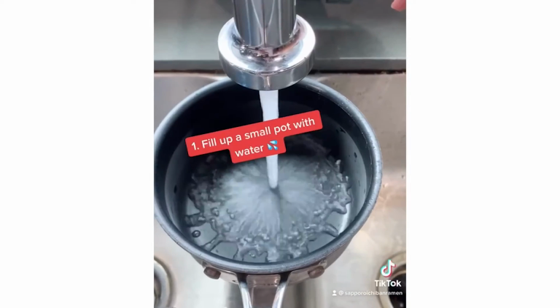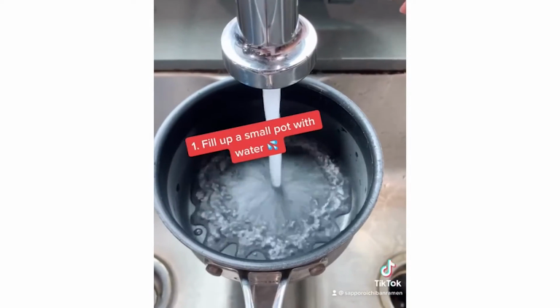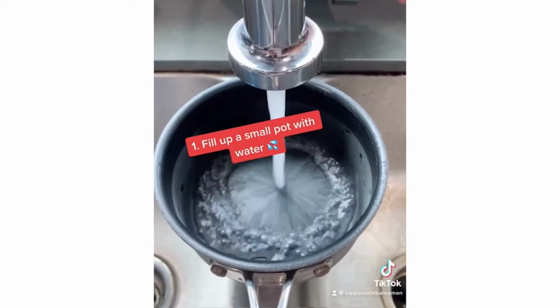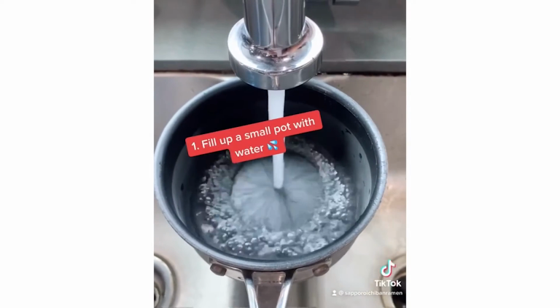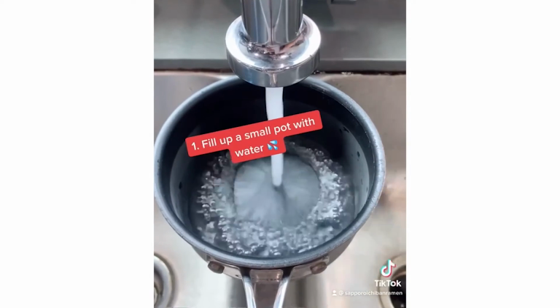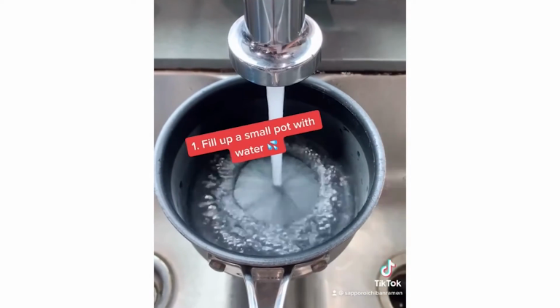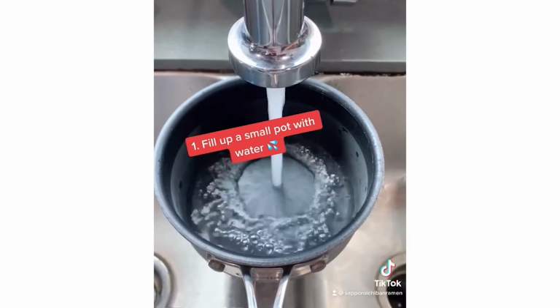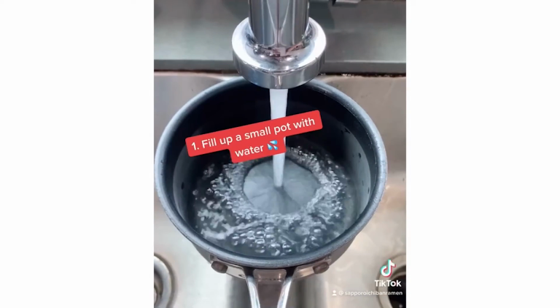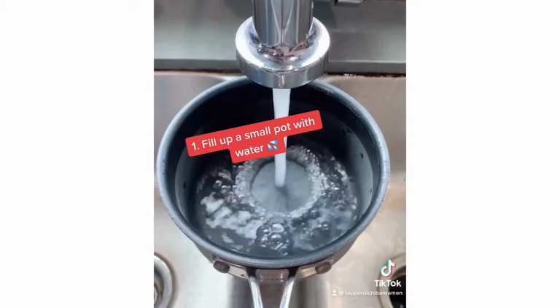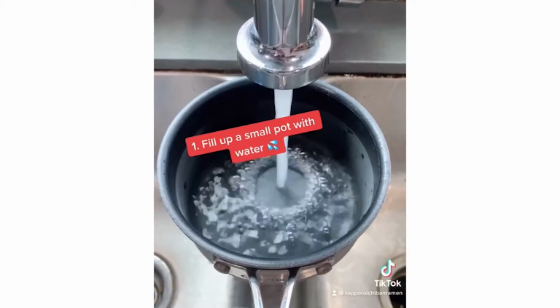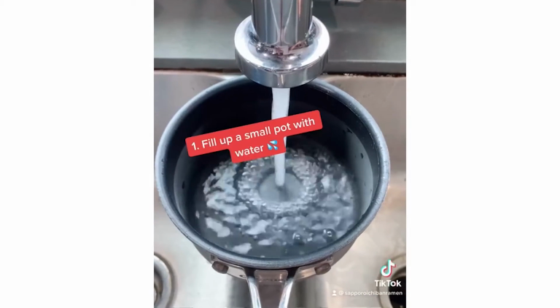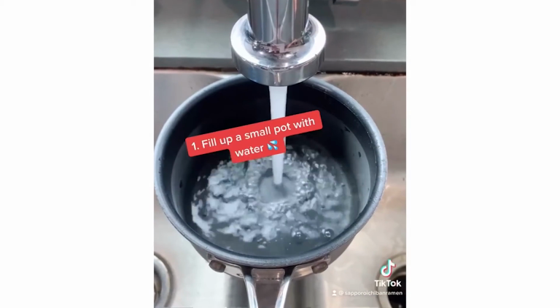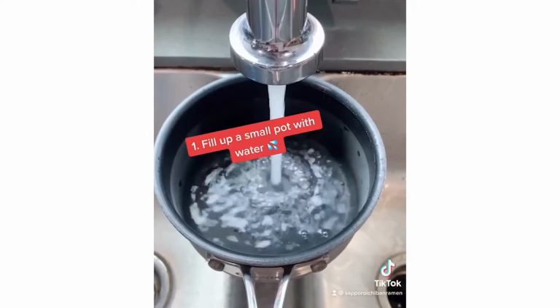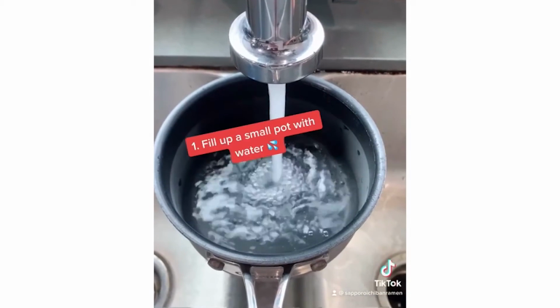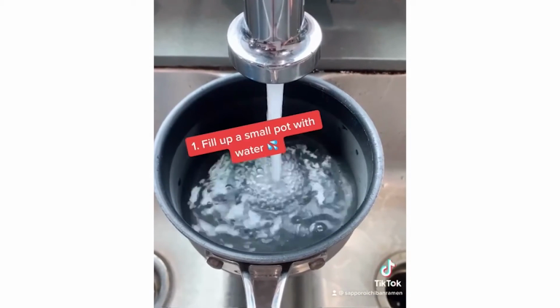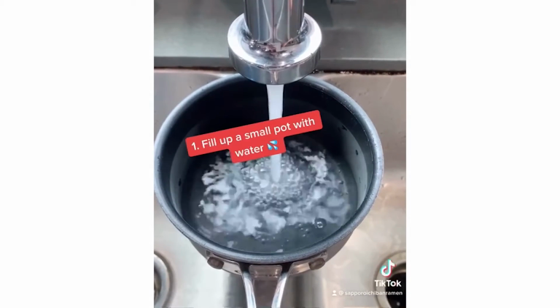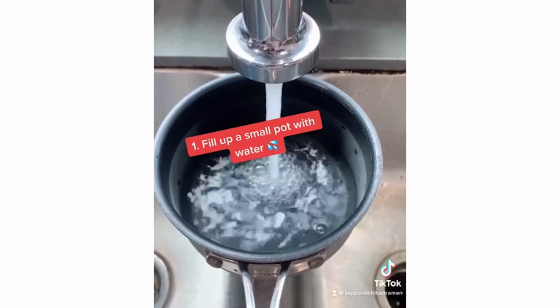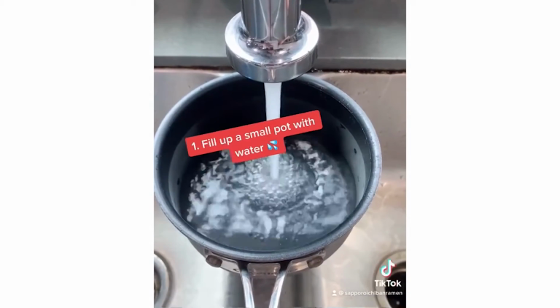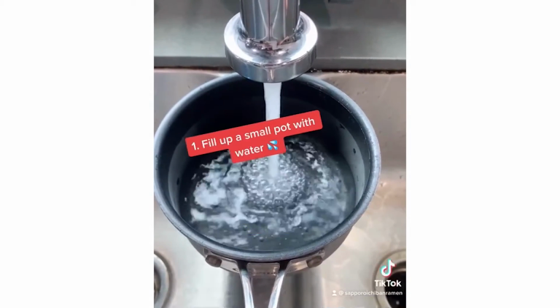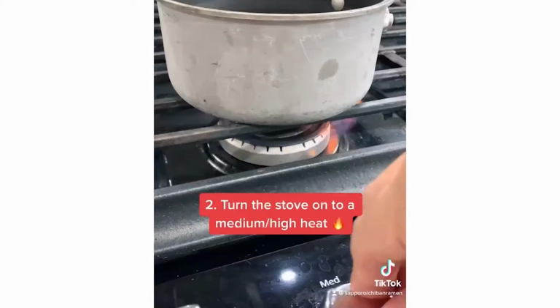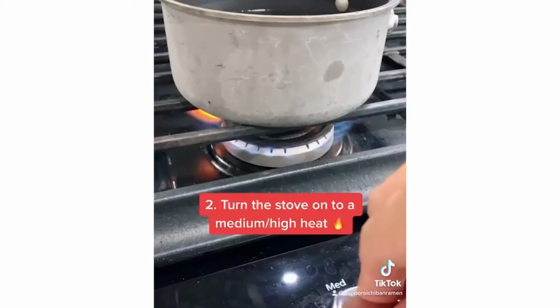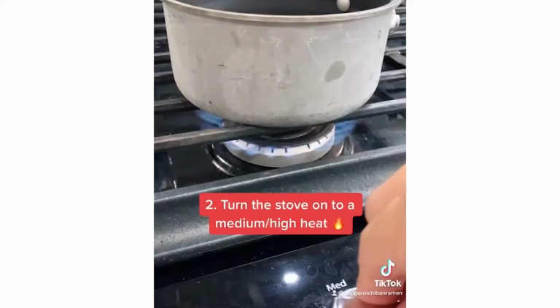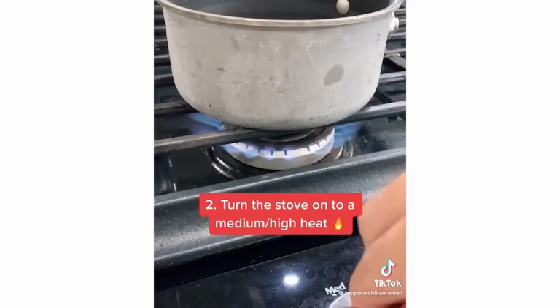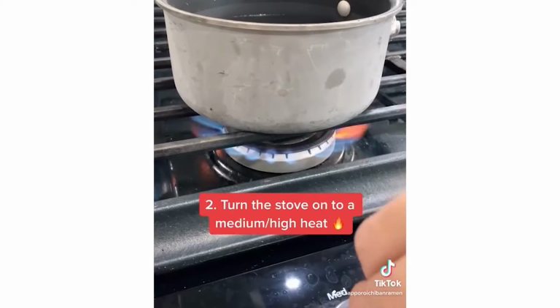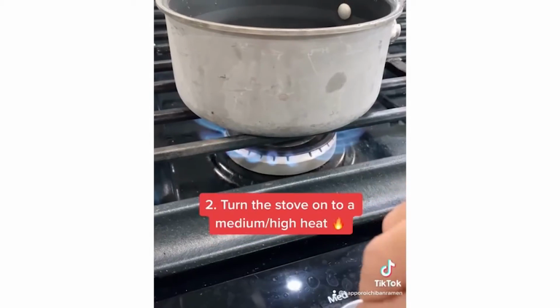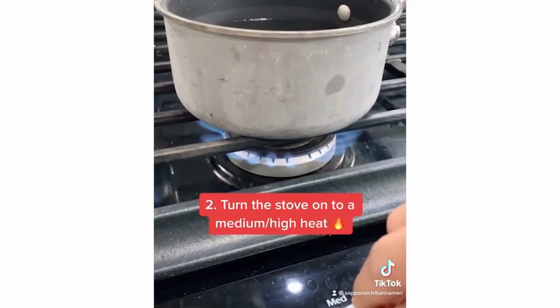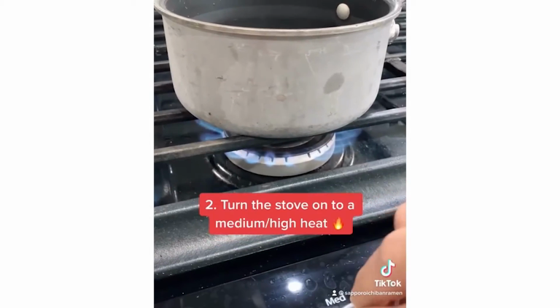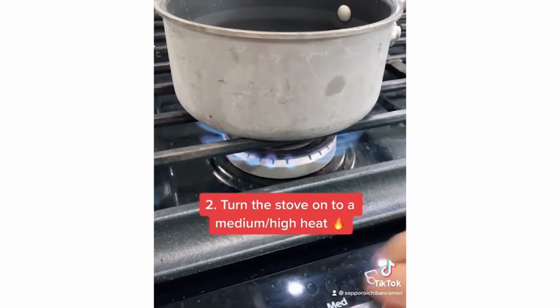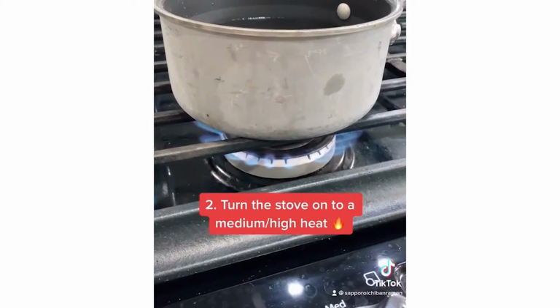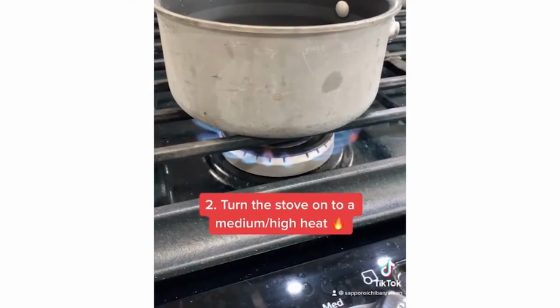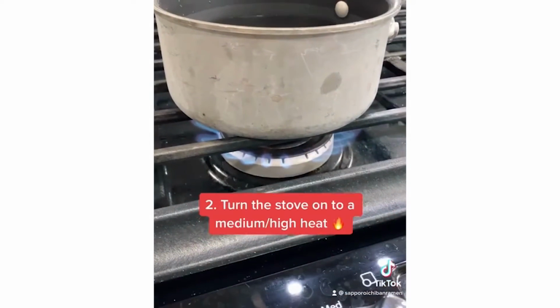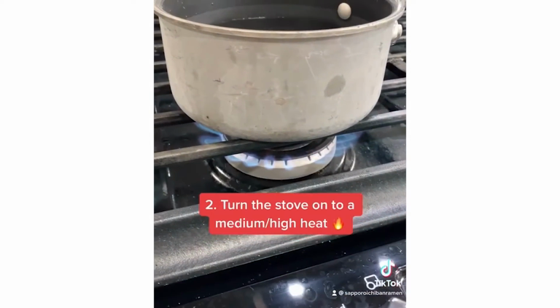Let's start this off by filling up a small pot with water. Next, you're going to turn your stove on to a medium-high heat.